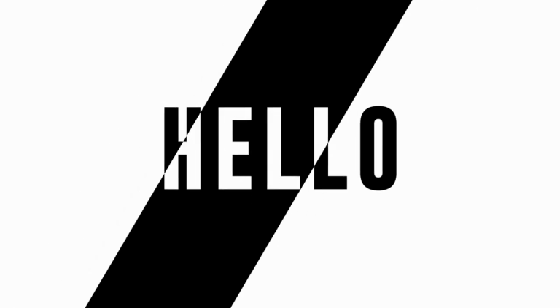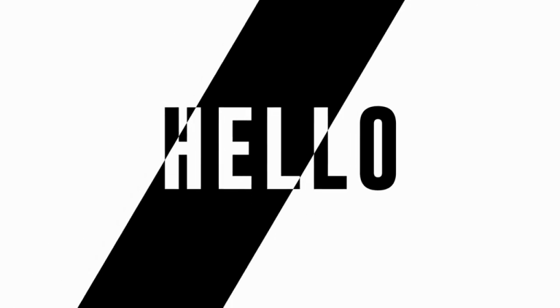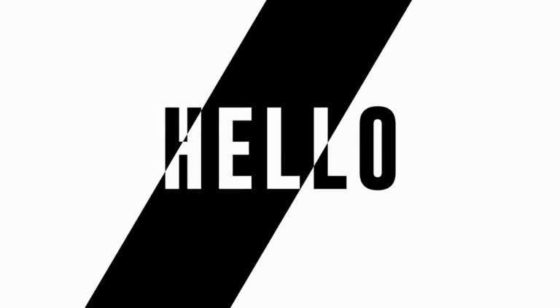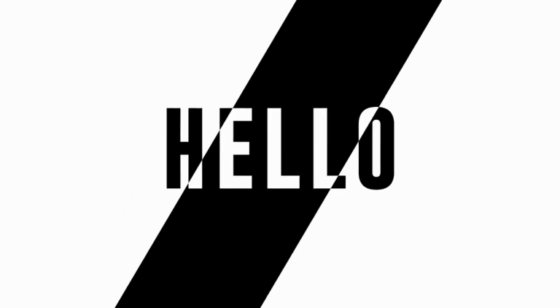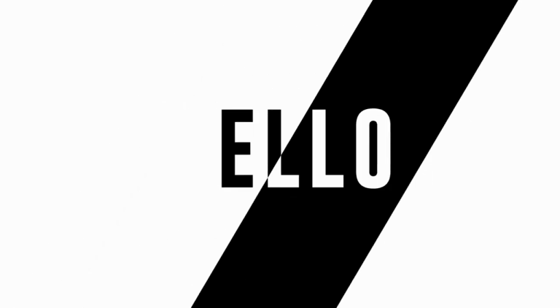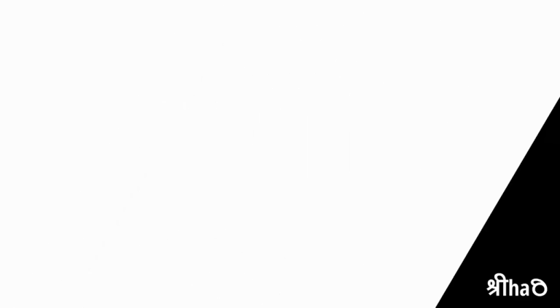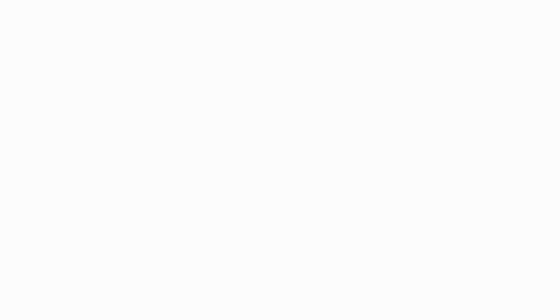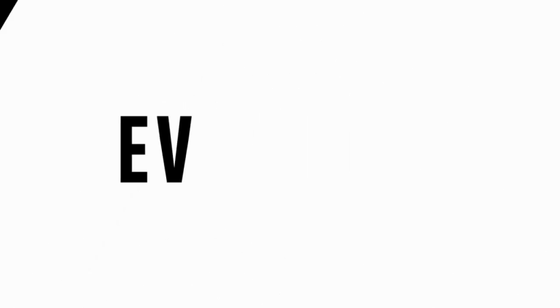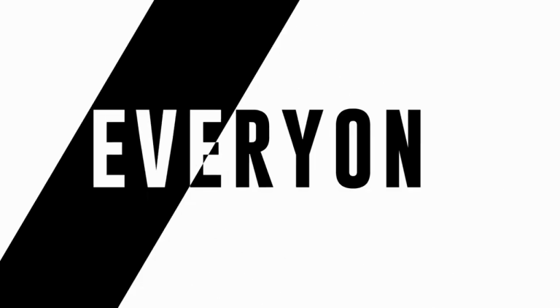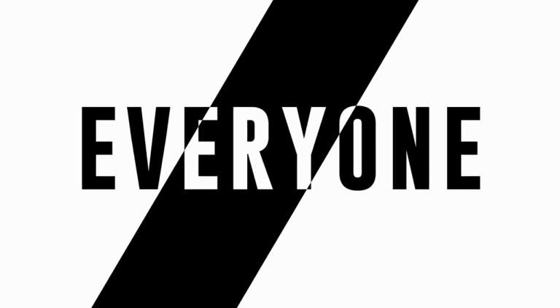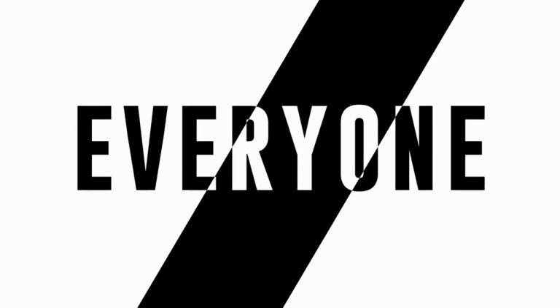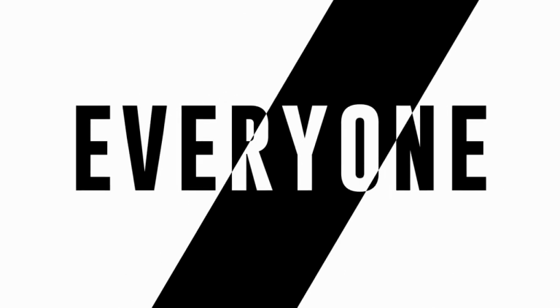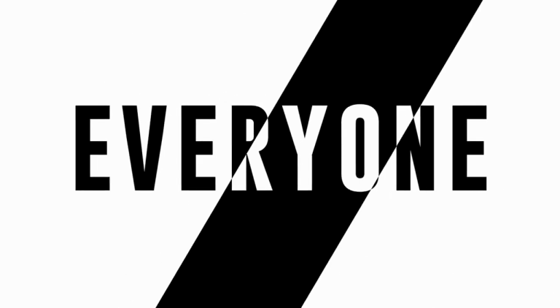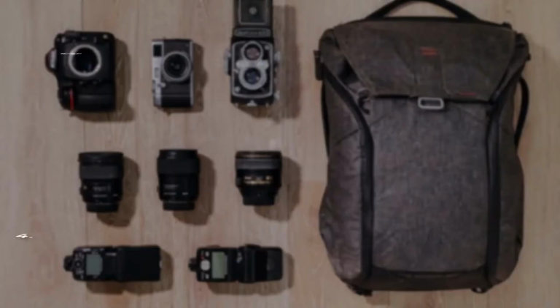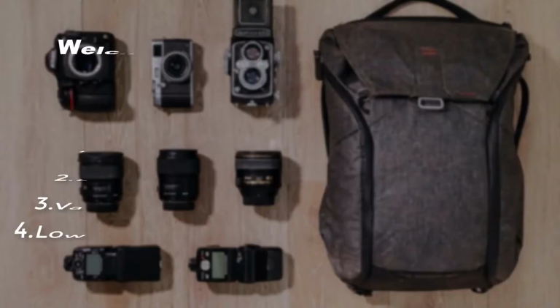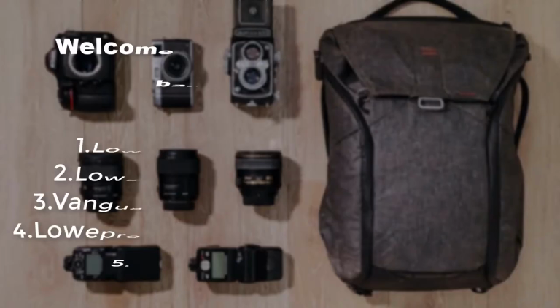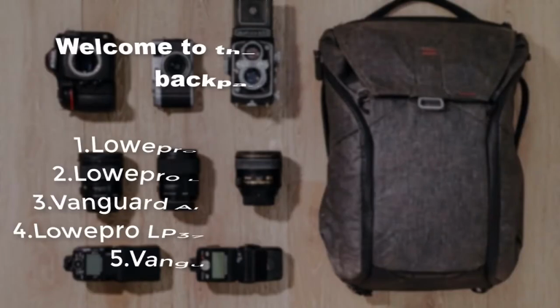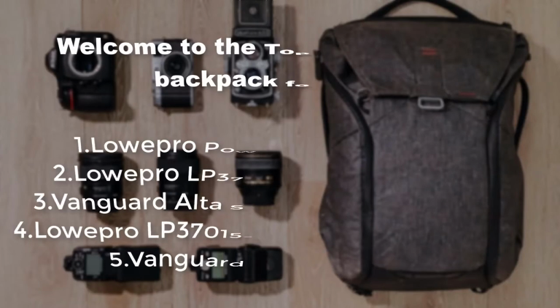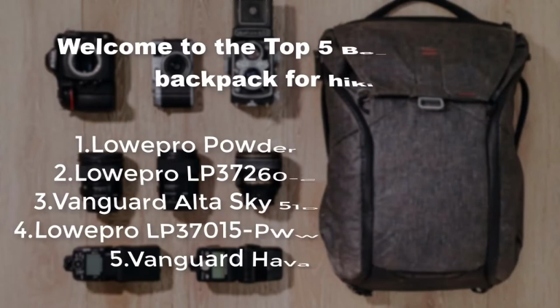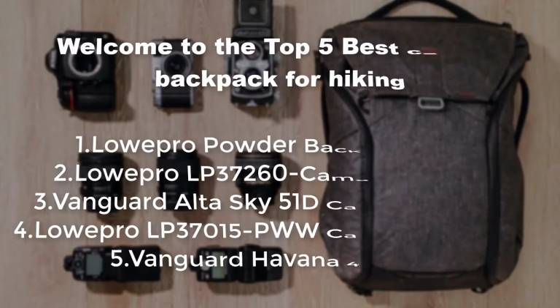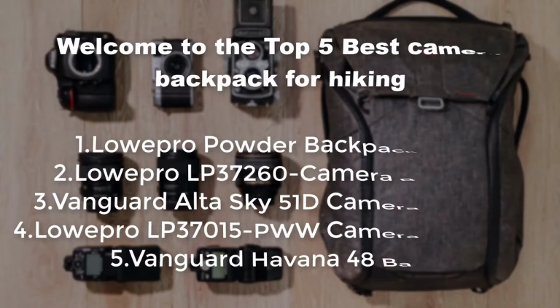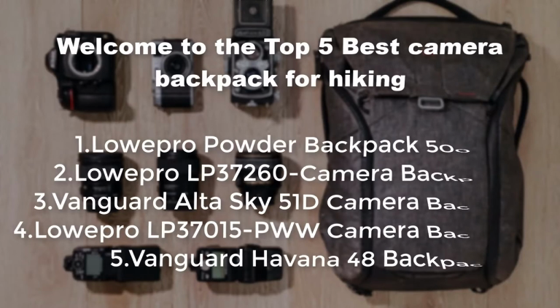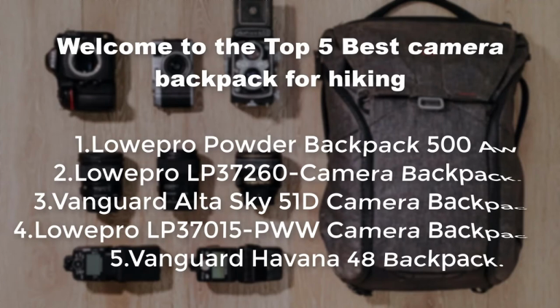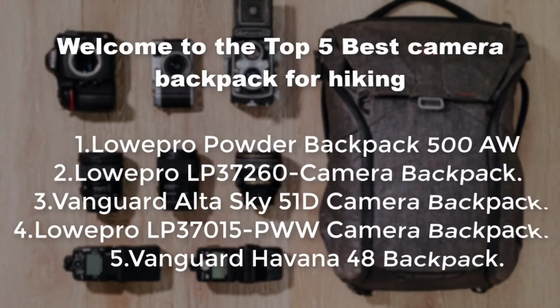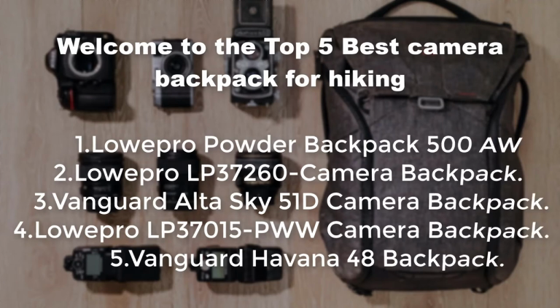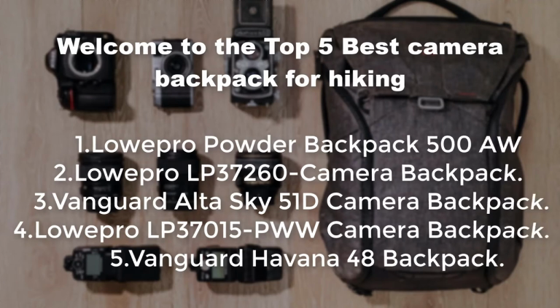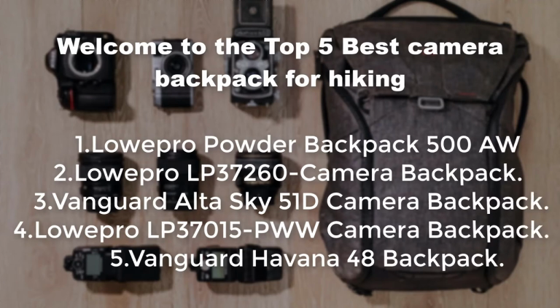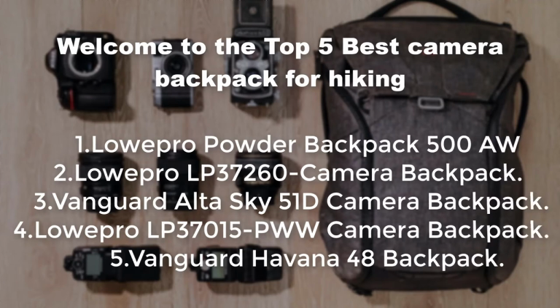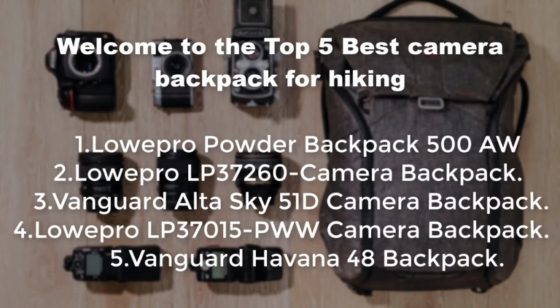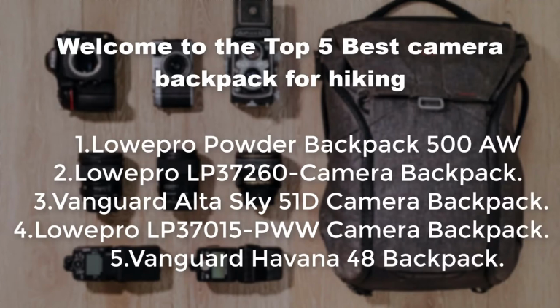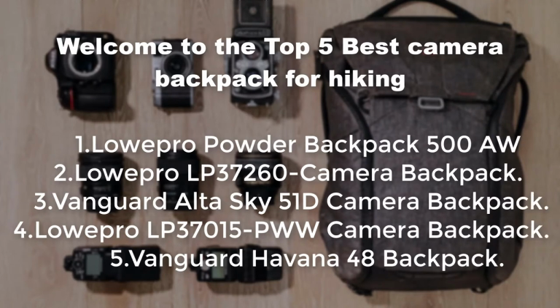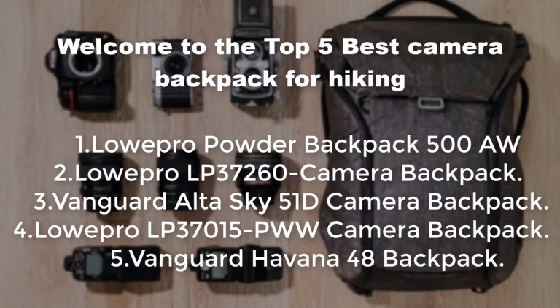Hello everyone. Welcome to the top 5 best camera backpacks for hiking.